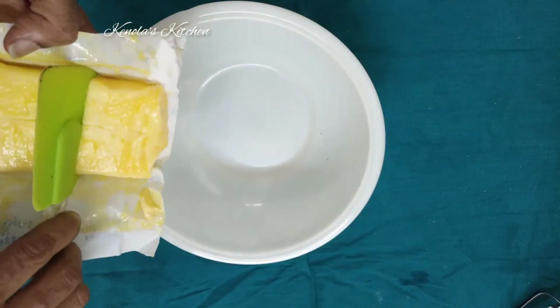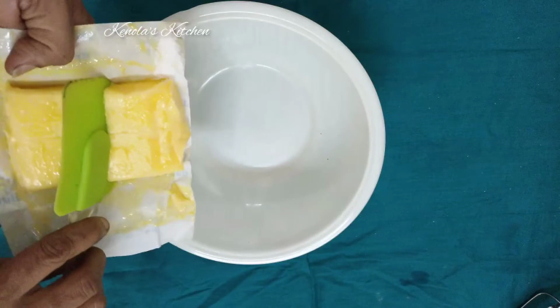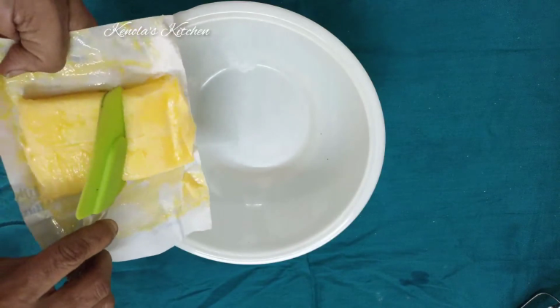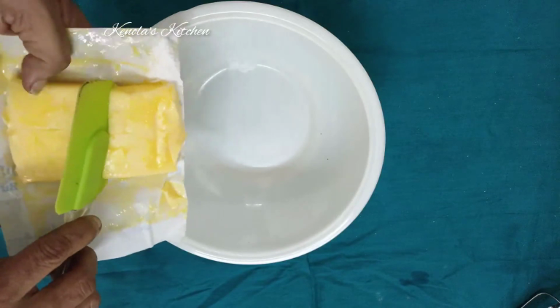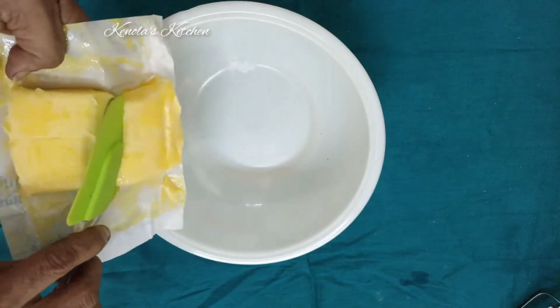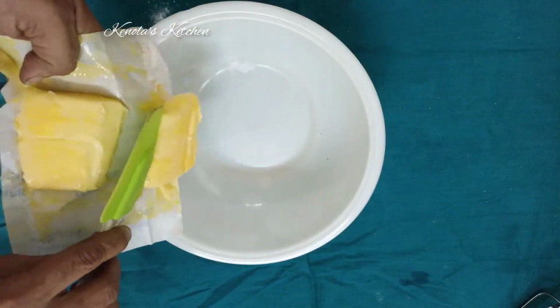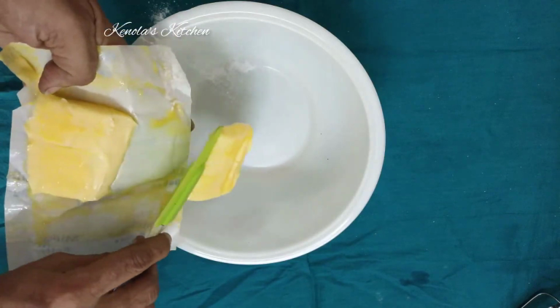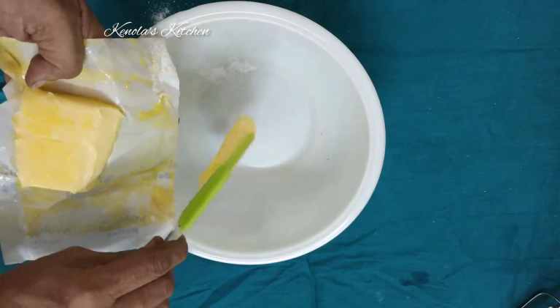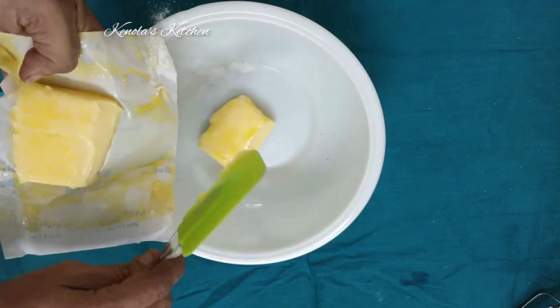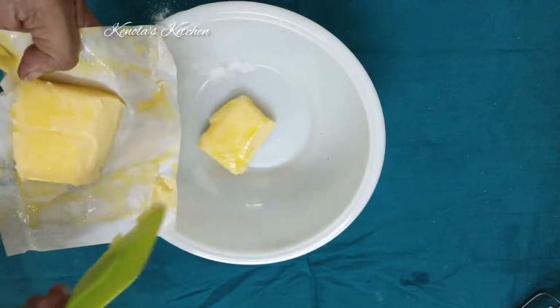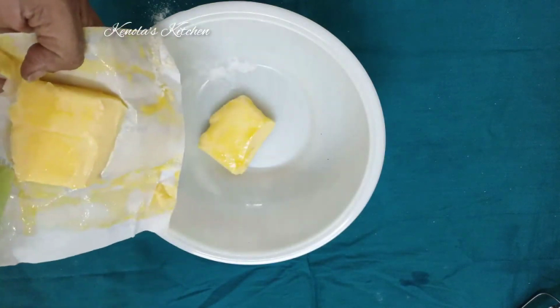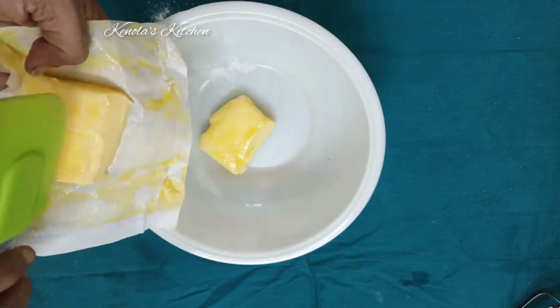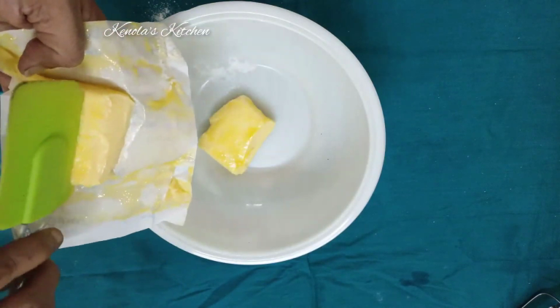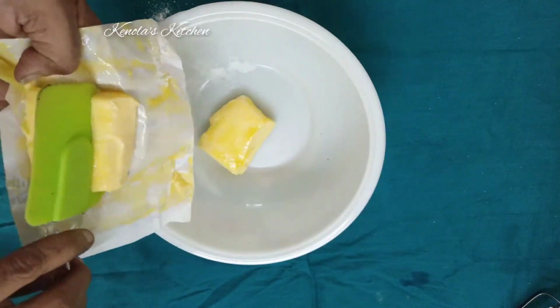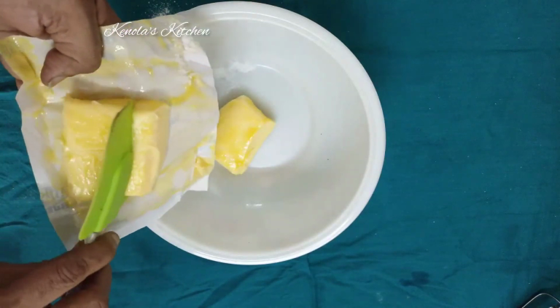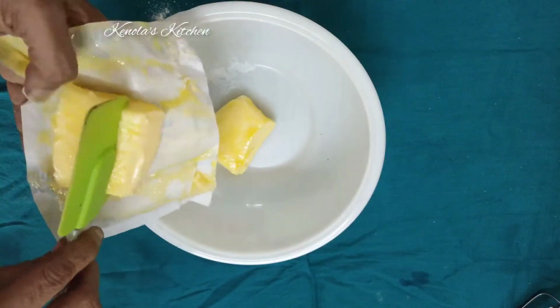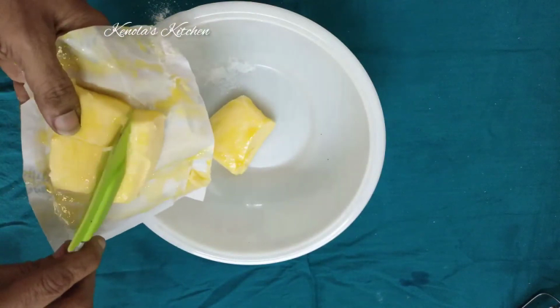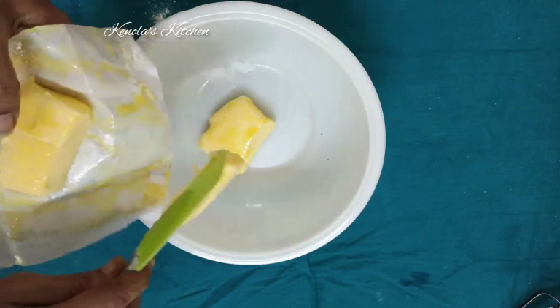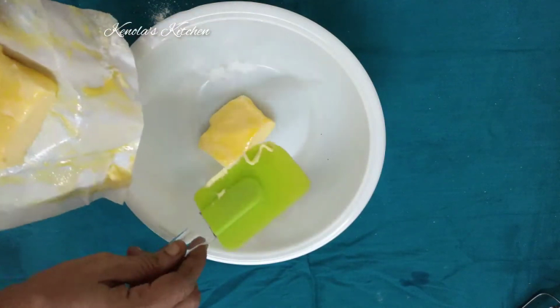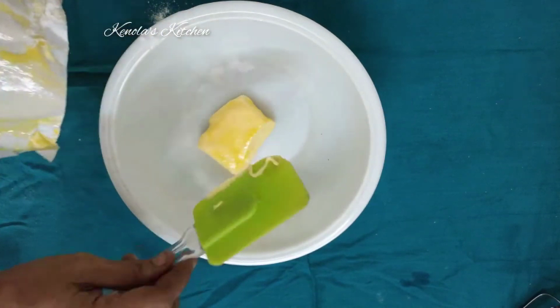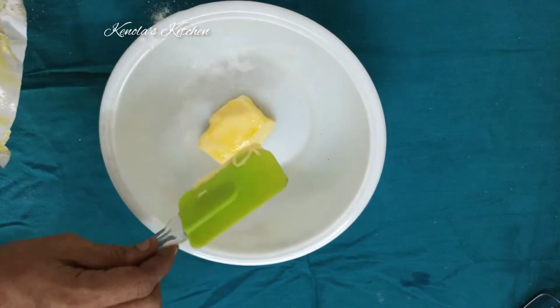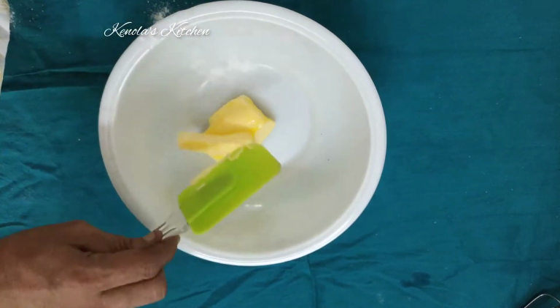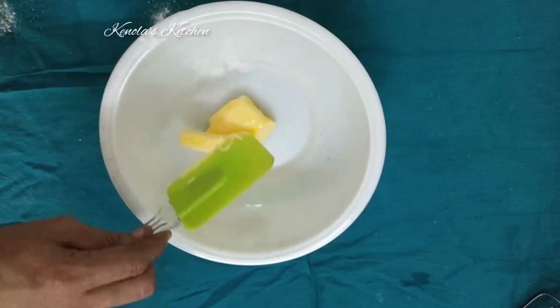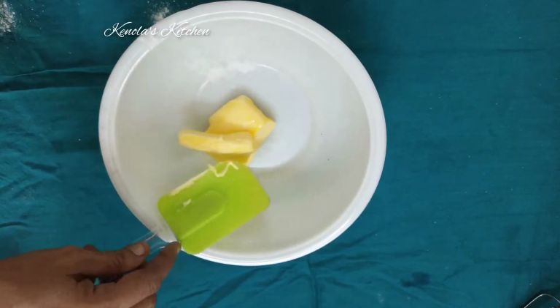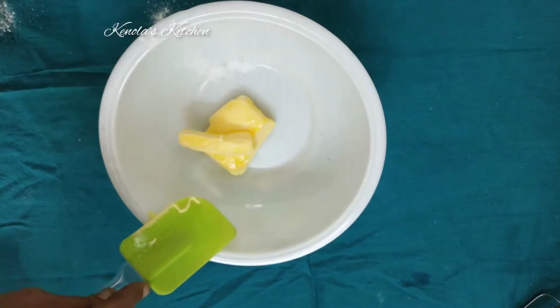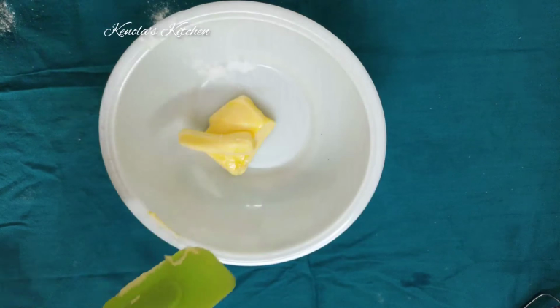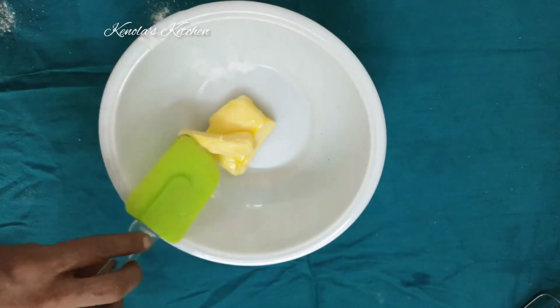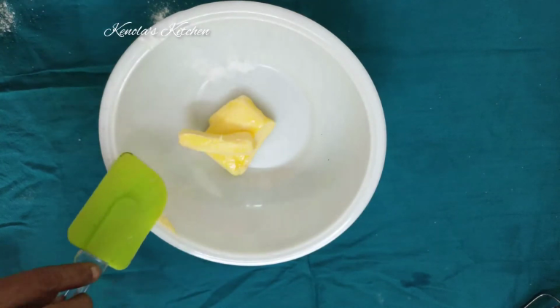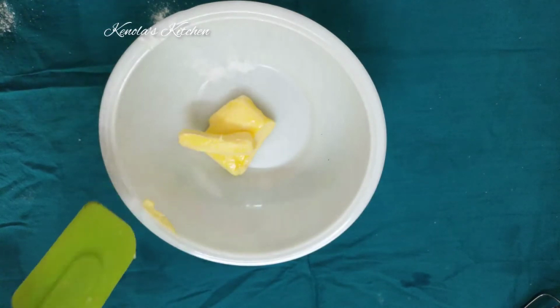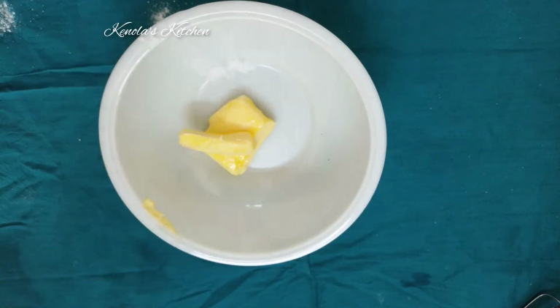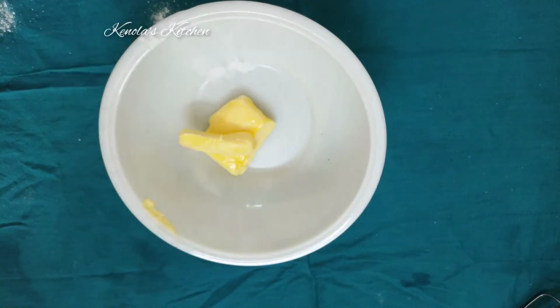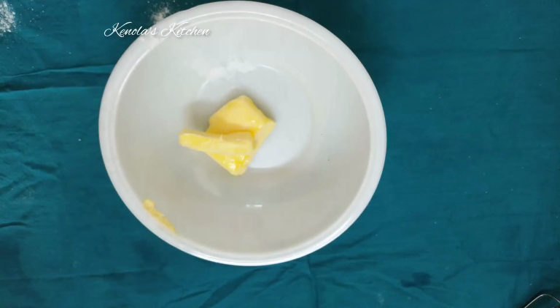Add 150g butter. Add the butter in the third place. It will be soft.